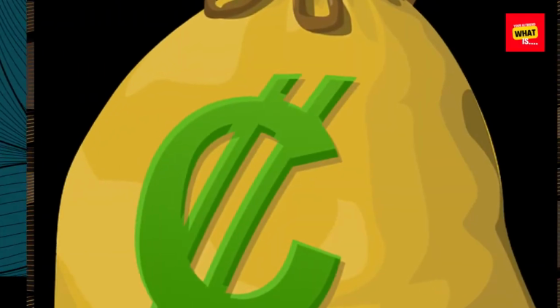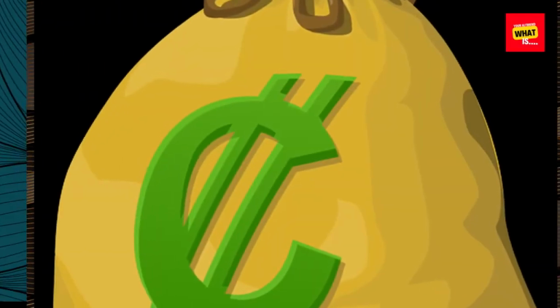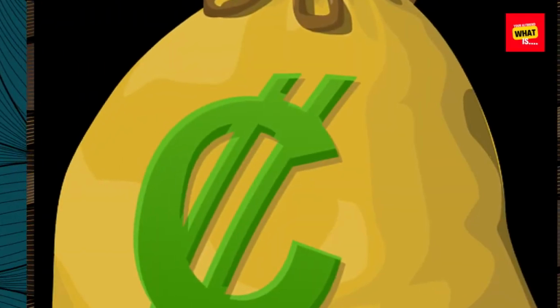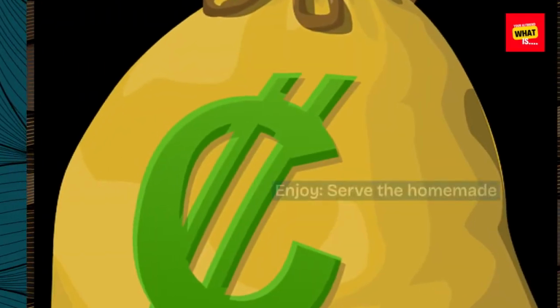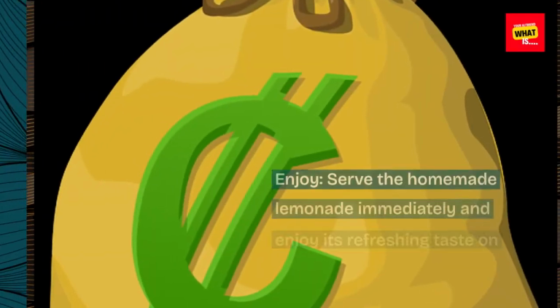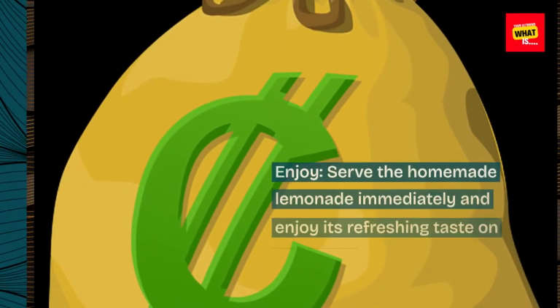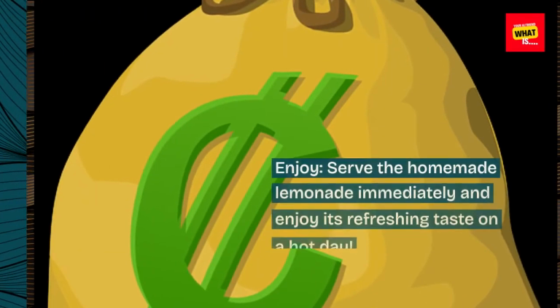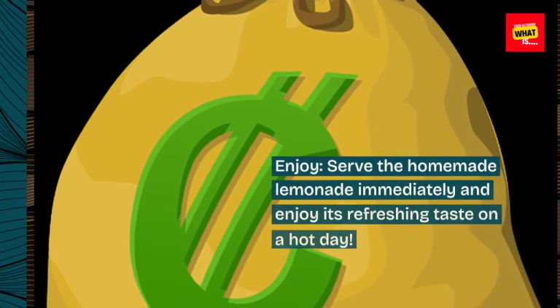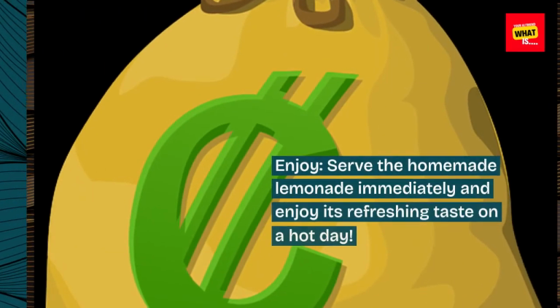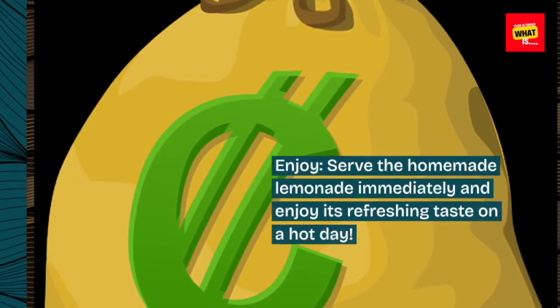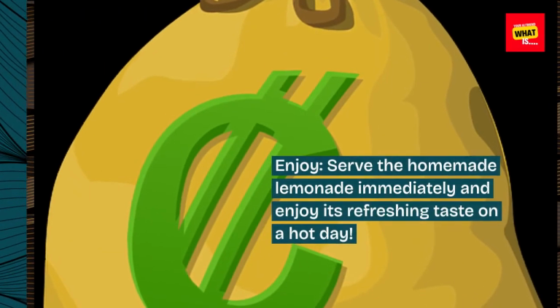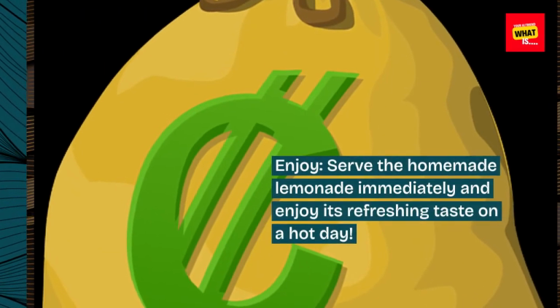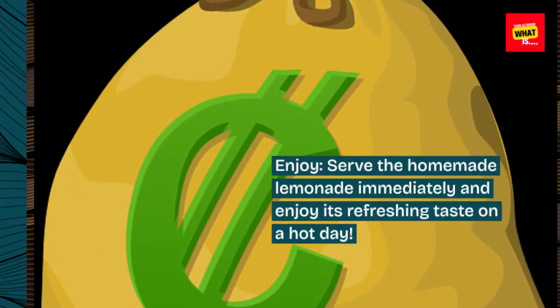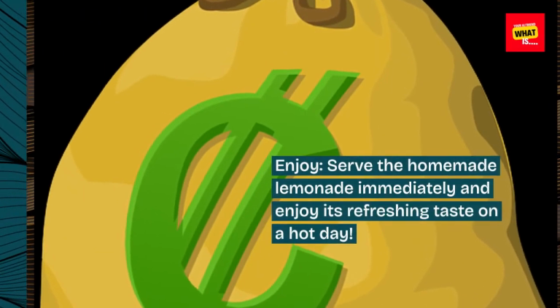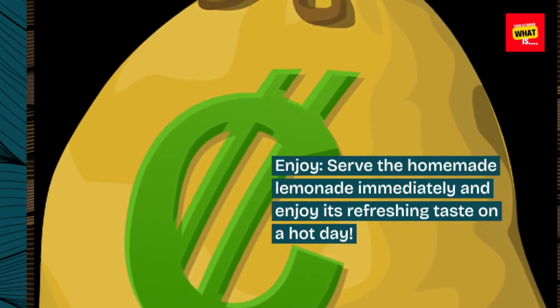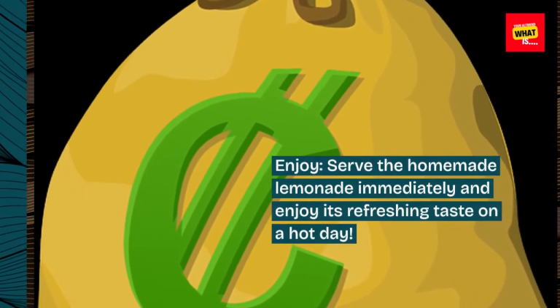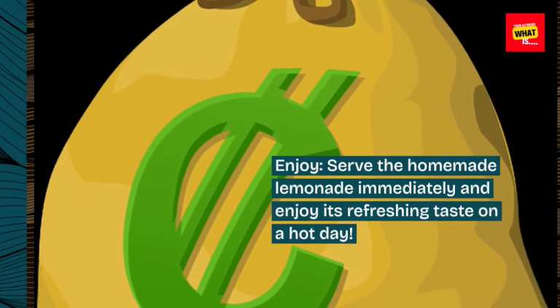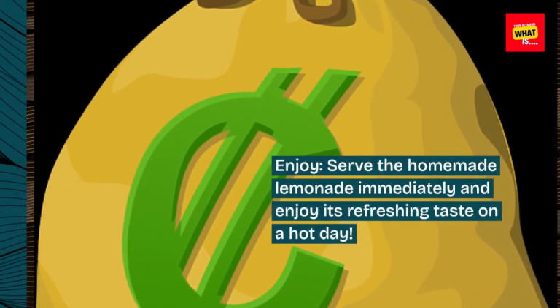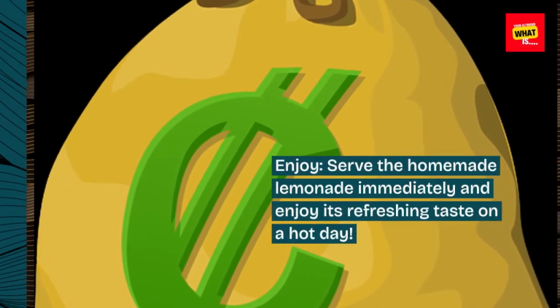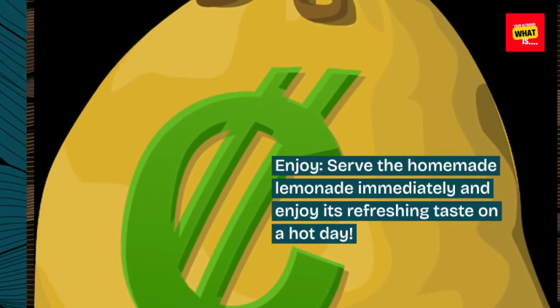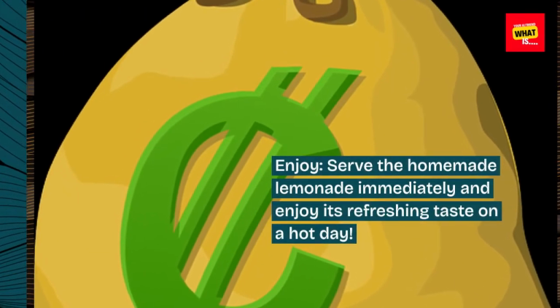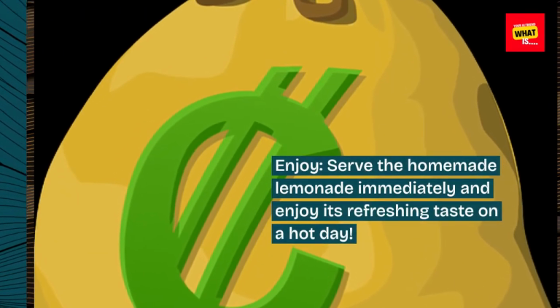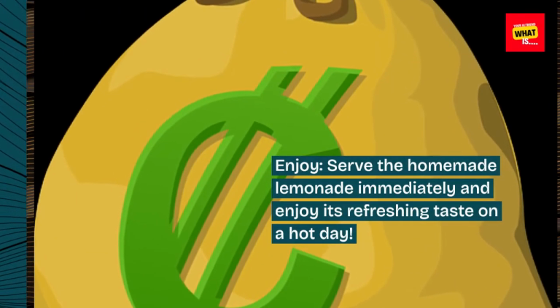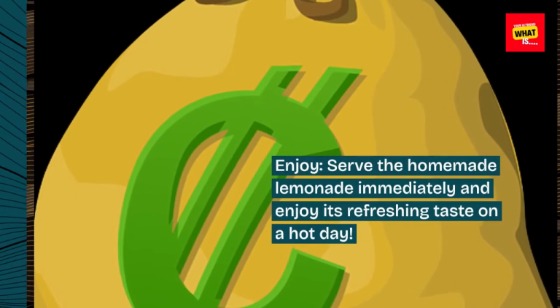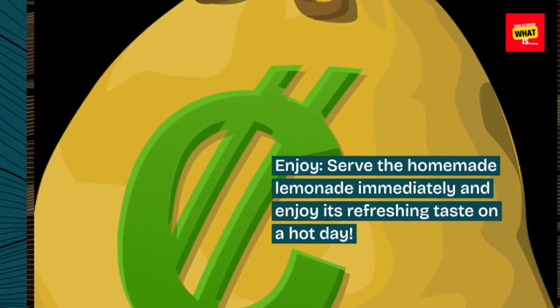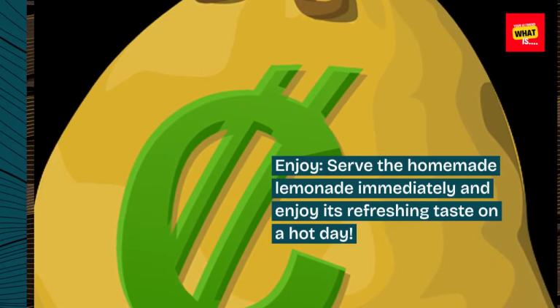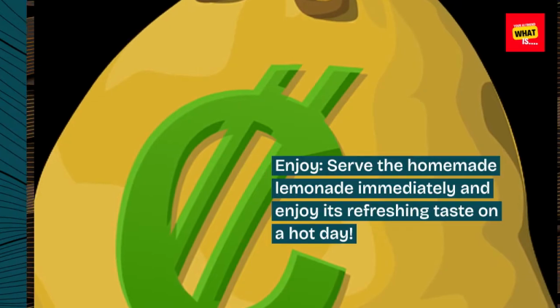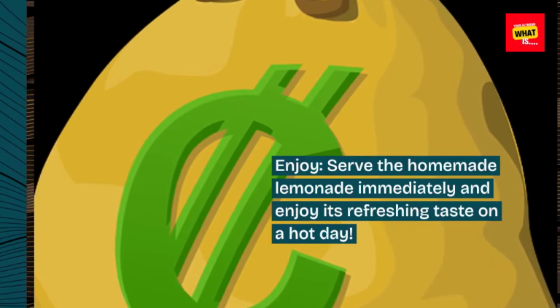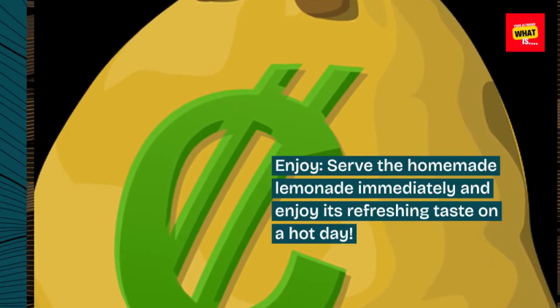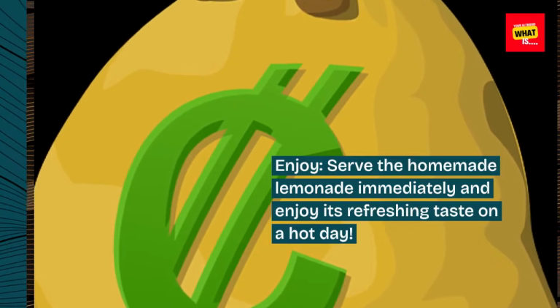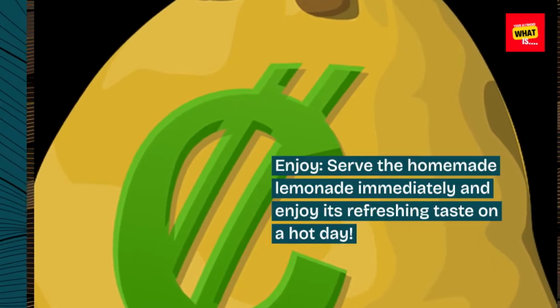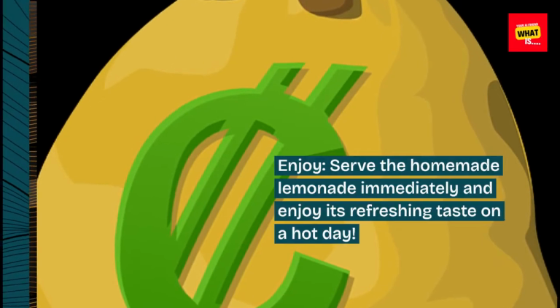Enjoy! Serve the homemade lemonade immediately and enjoy its refreshing taste on a hot day.